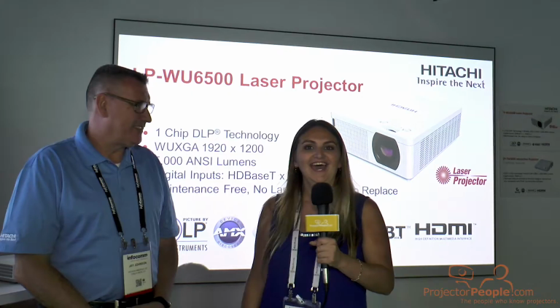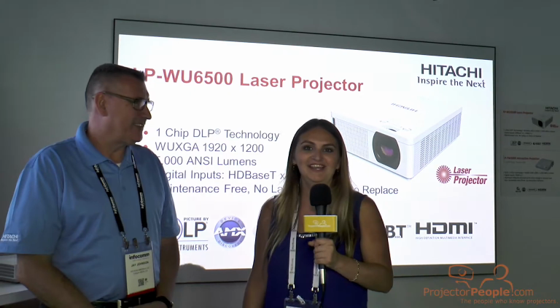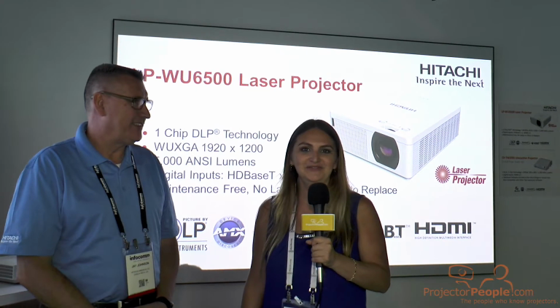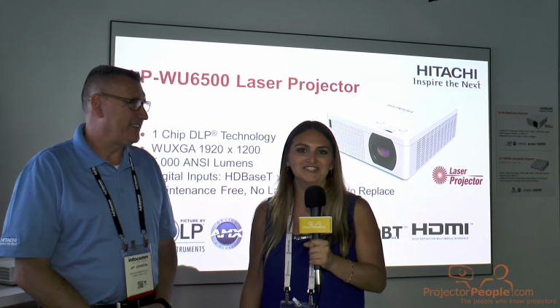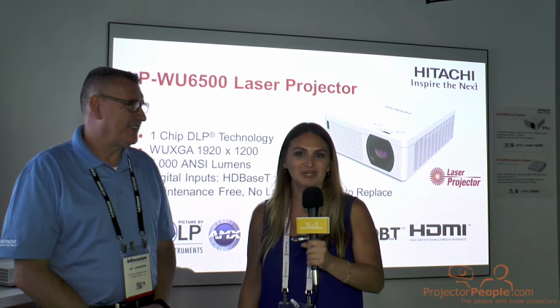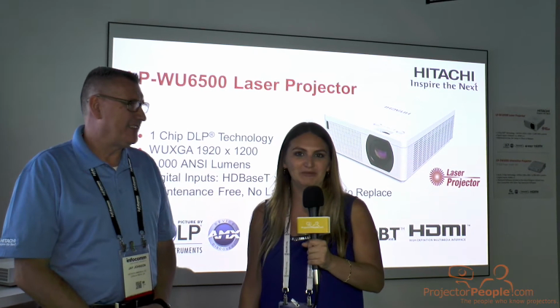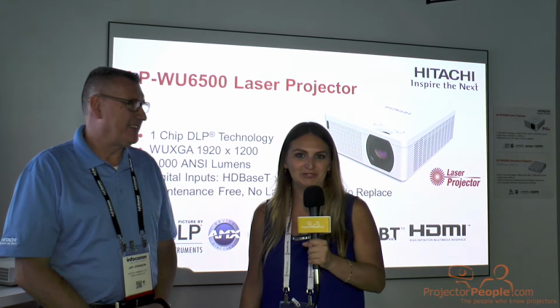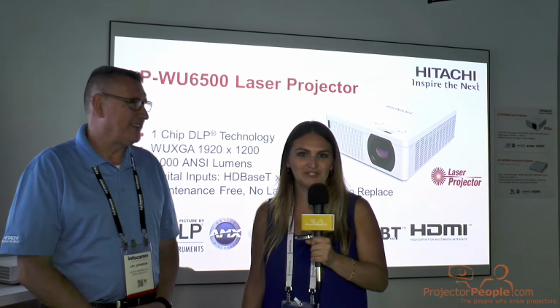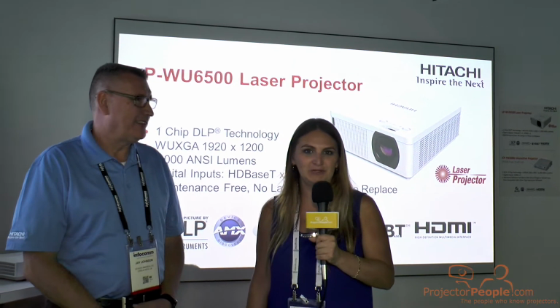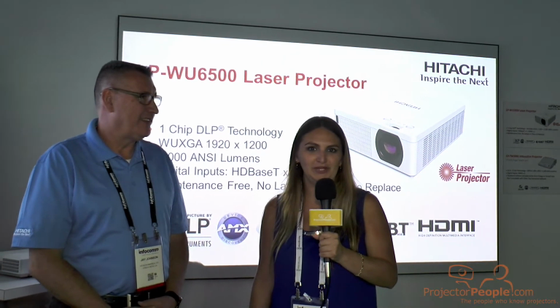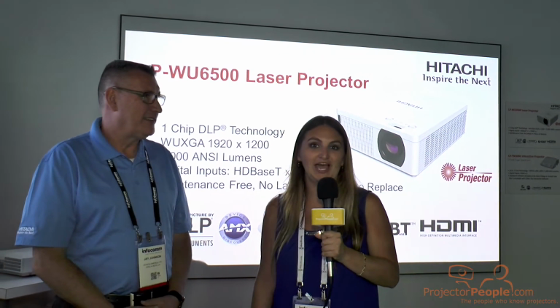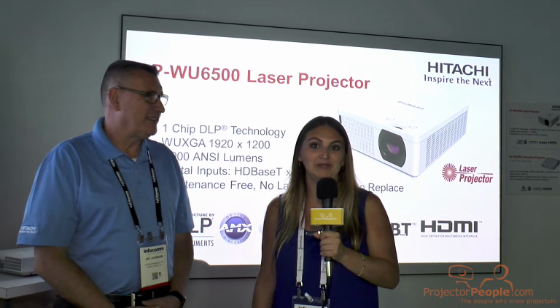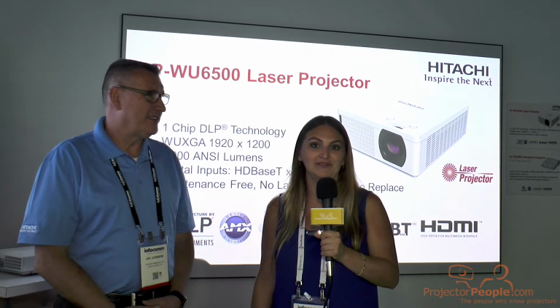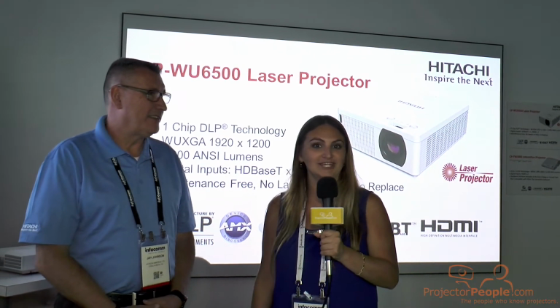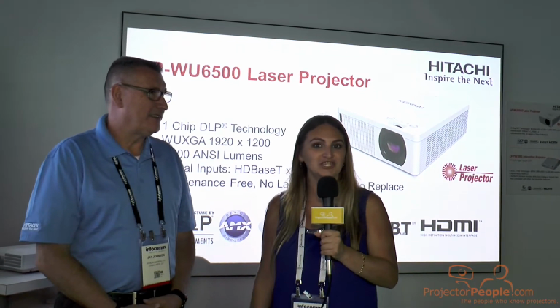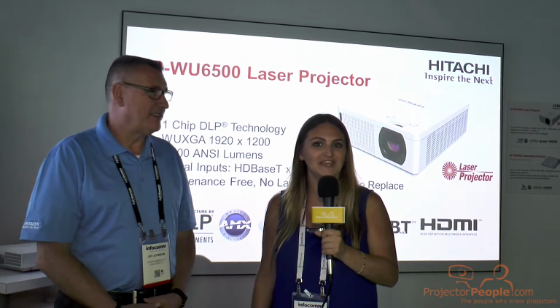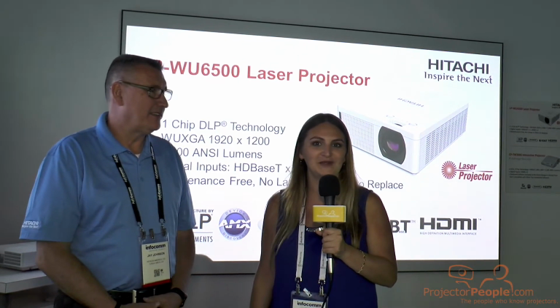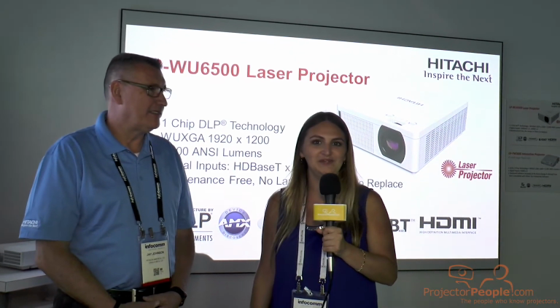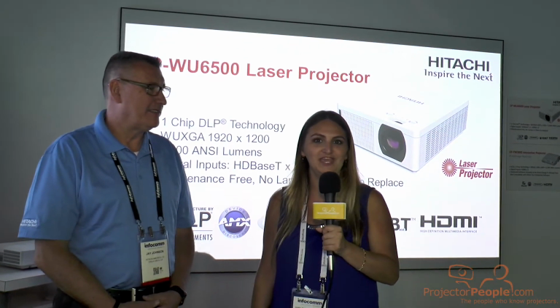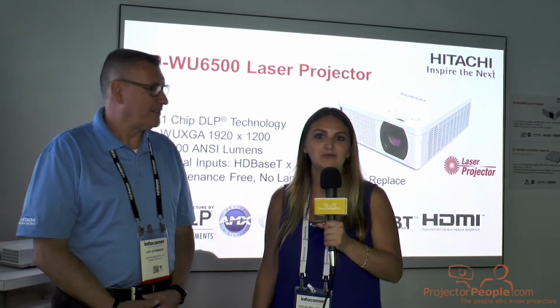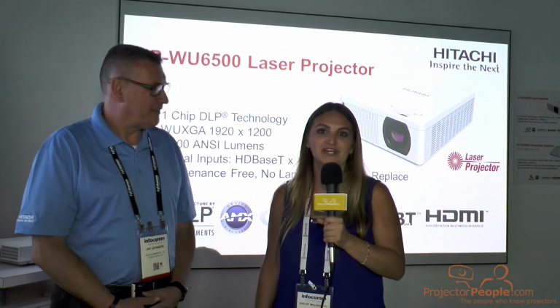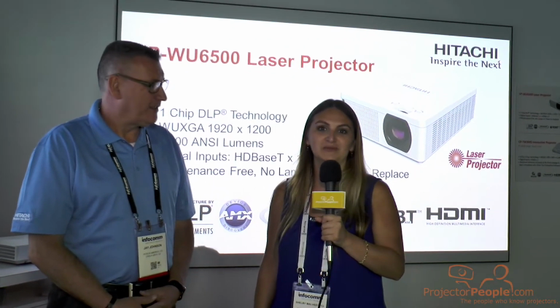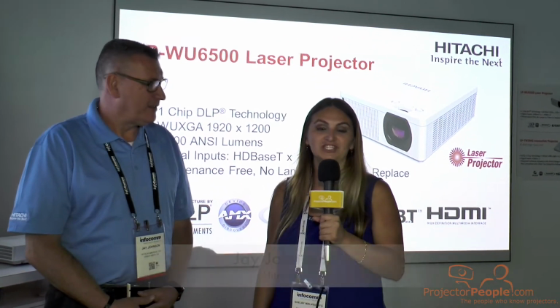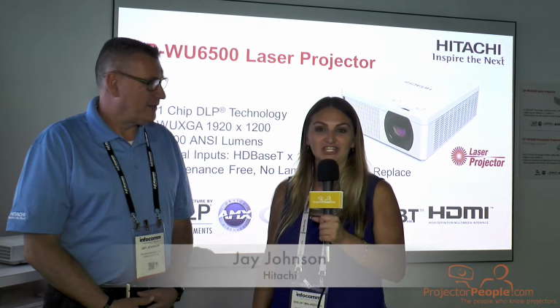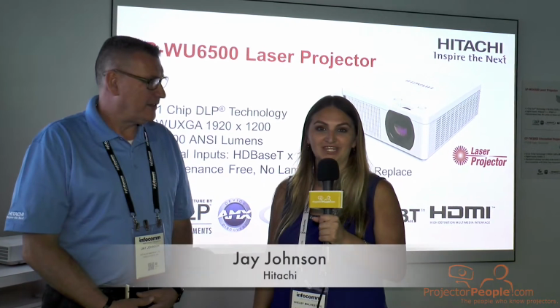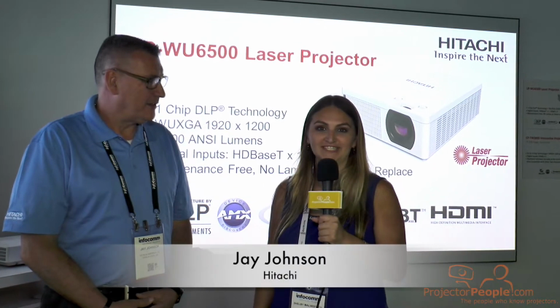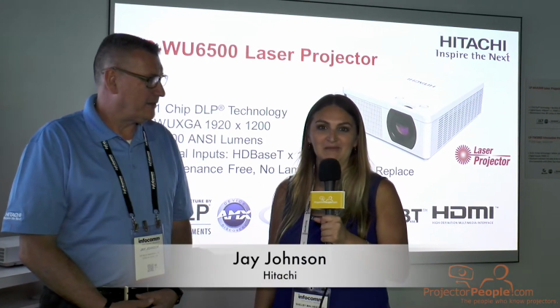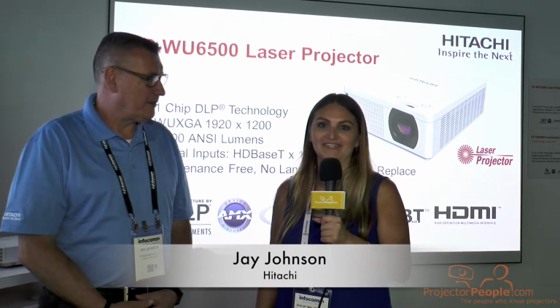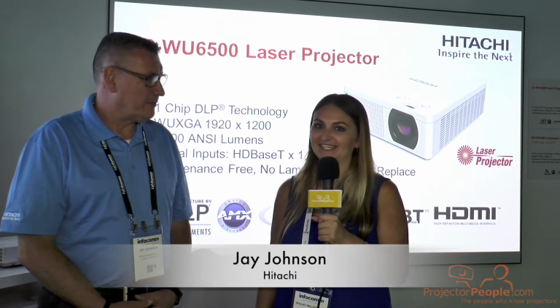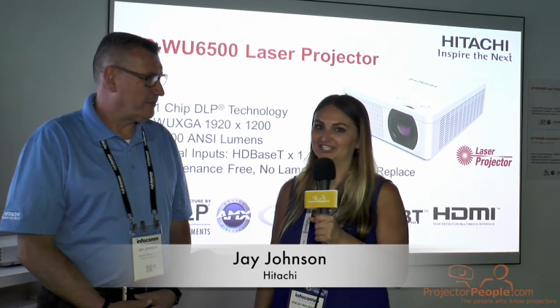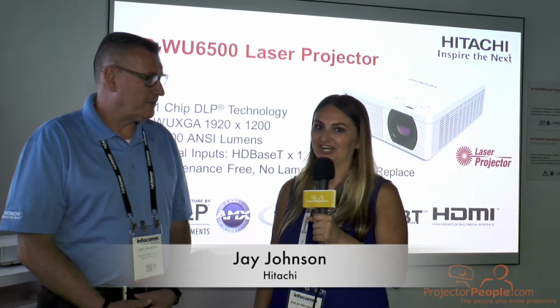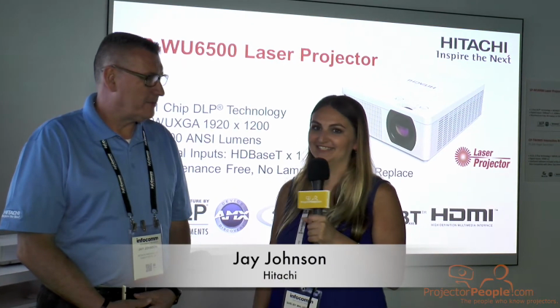Hello, this is Shelby with Projector People. I'm here with Hitachi at their booth, talking with Jay Johnson about the latest and greatest.